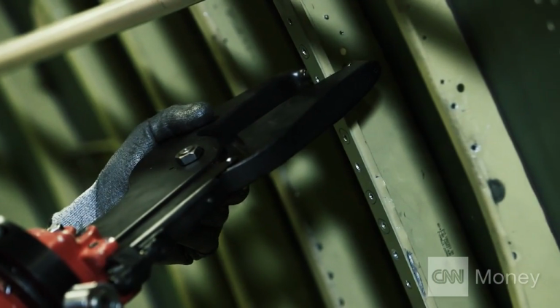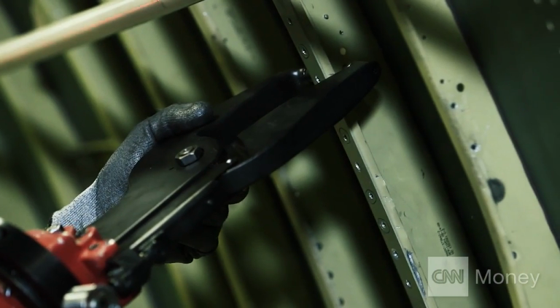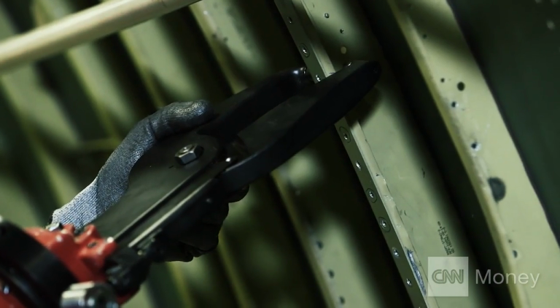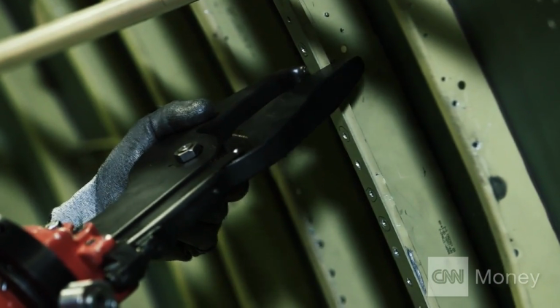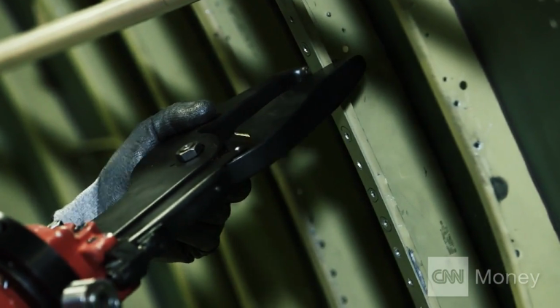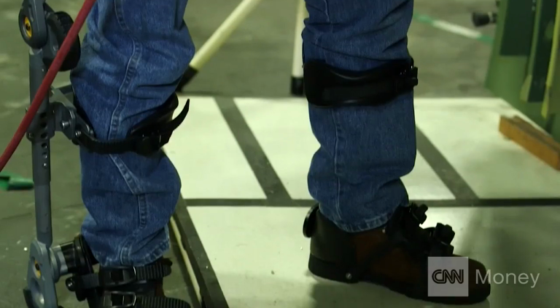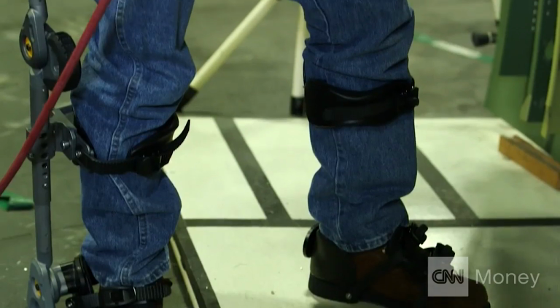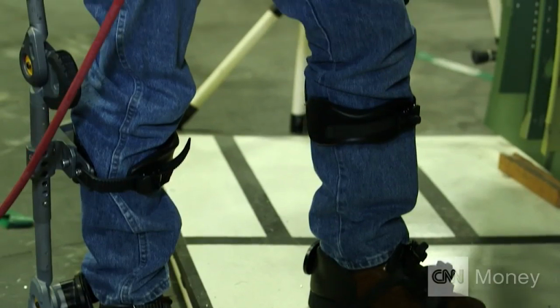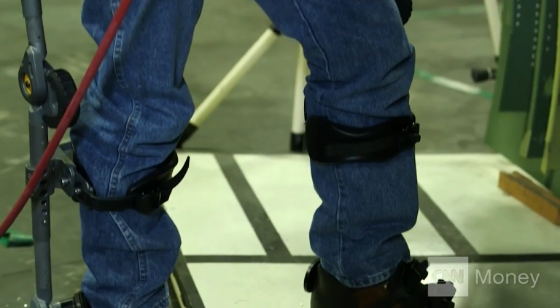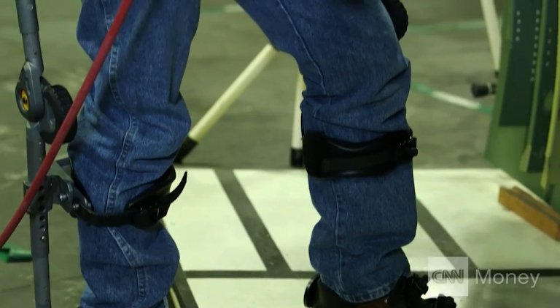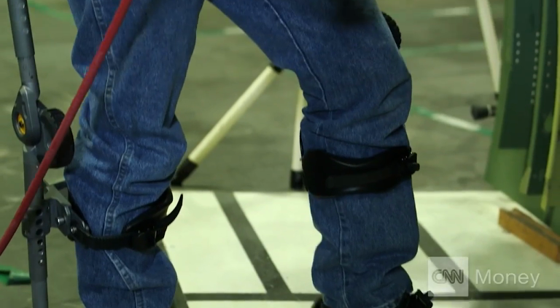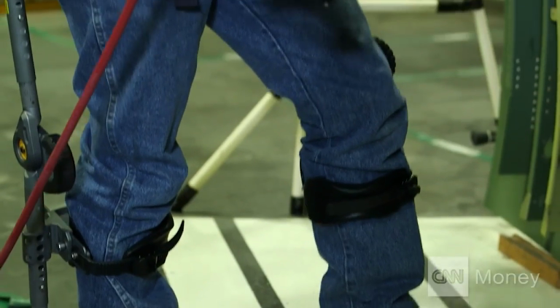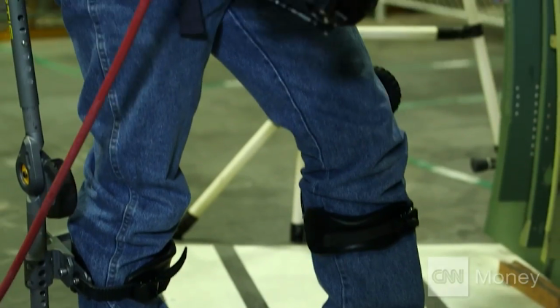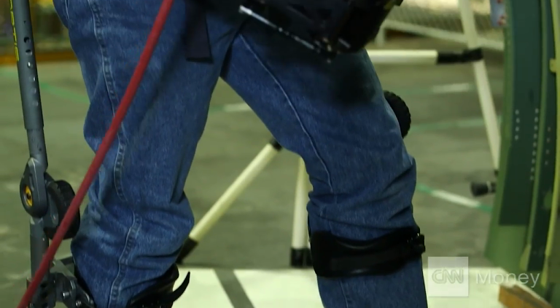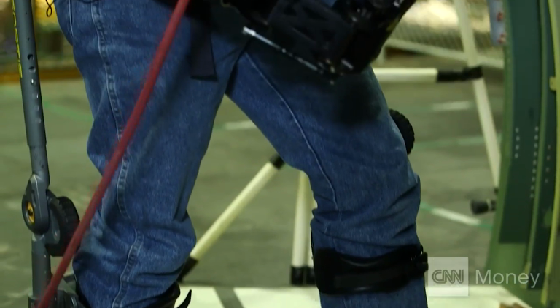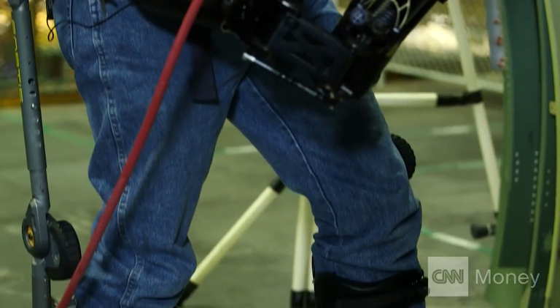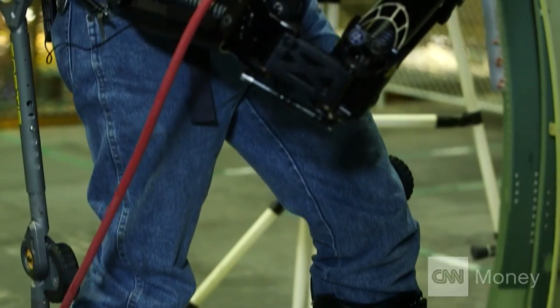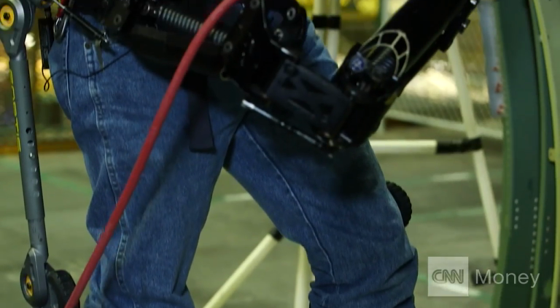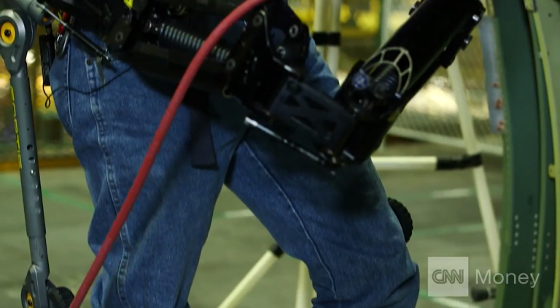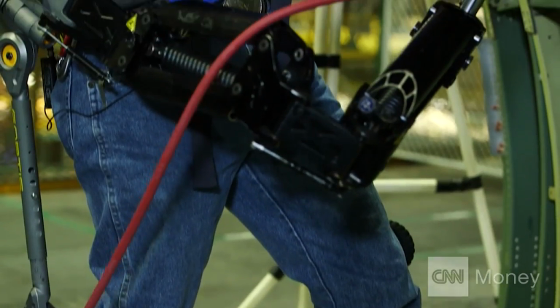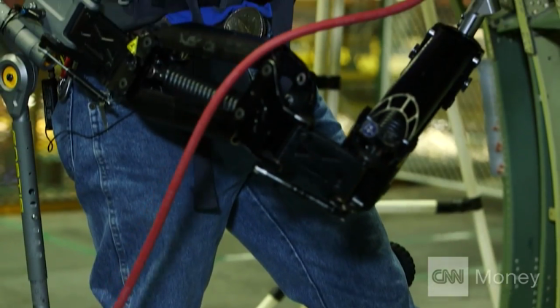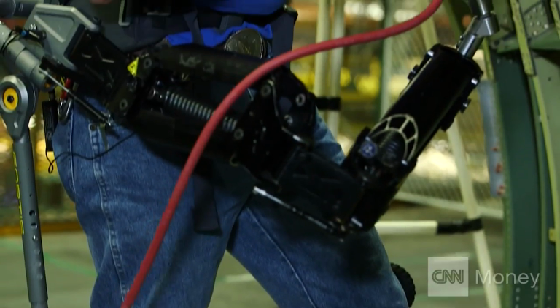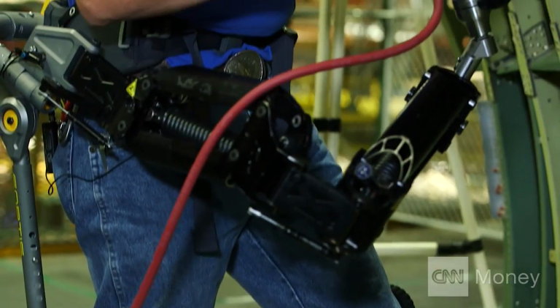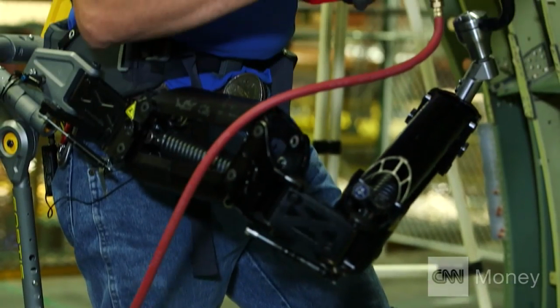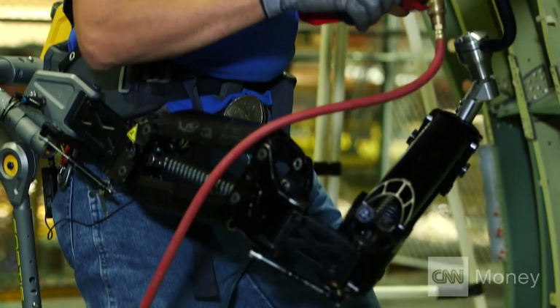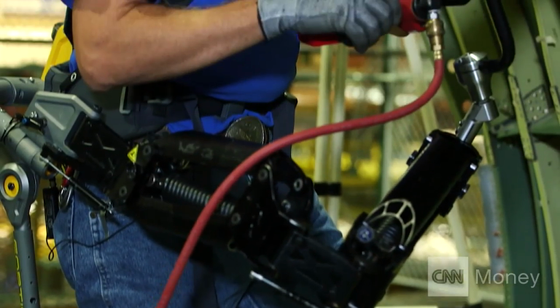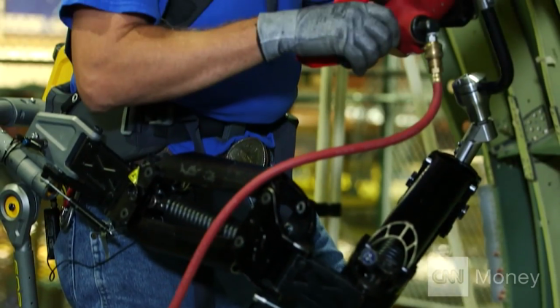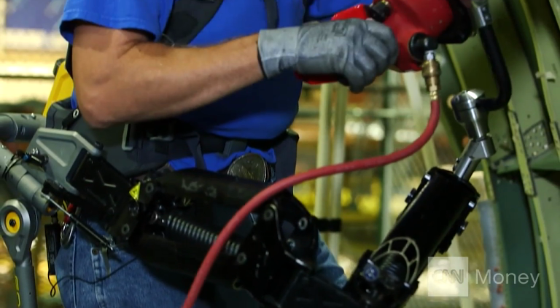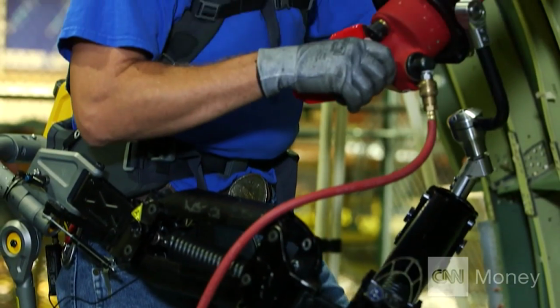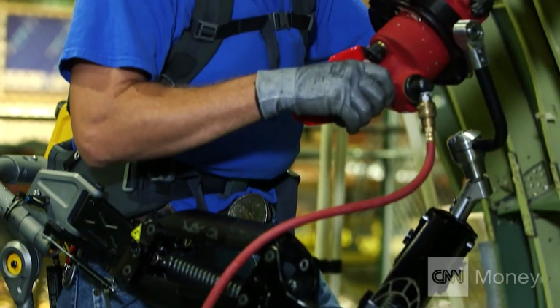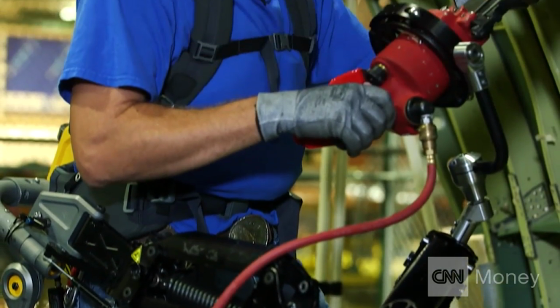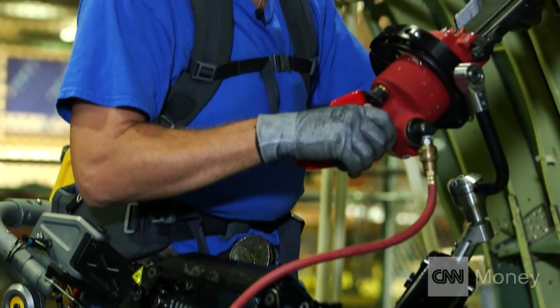Here's one solution: a robotic suit aimed at giving workers superhuman strength.